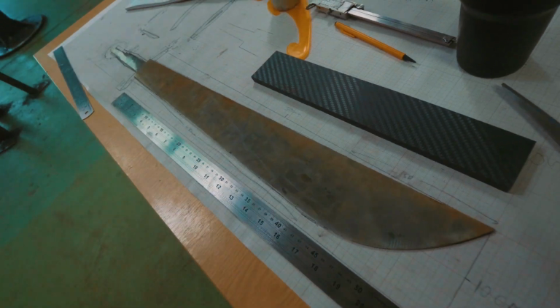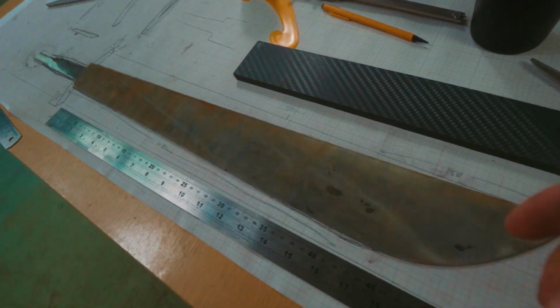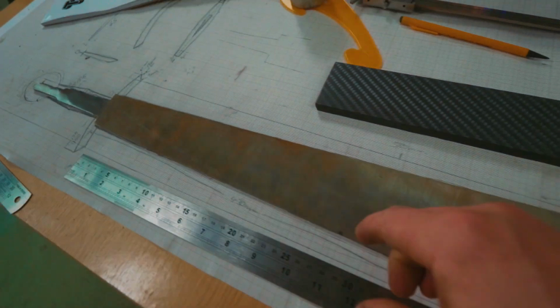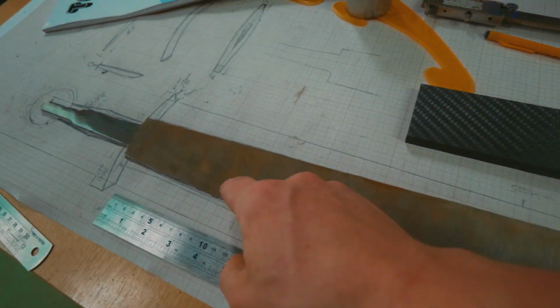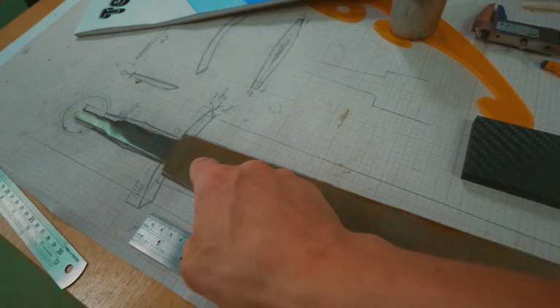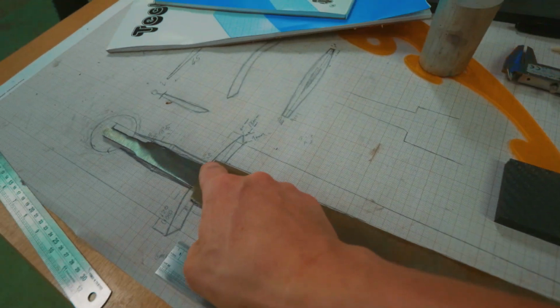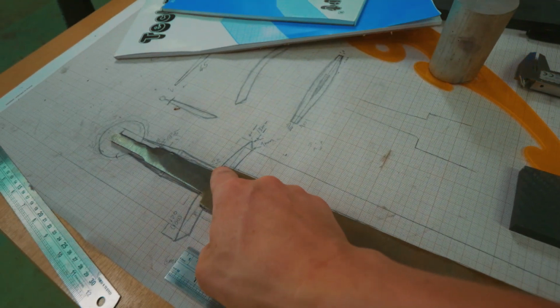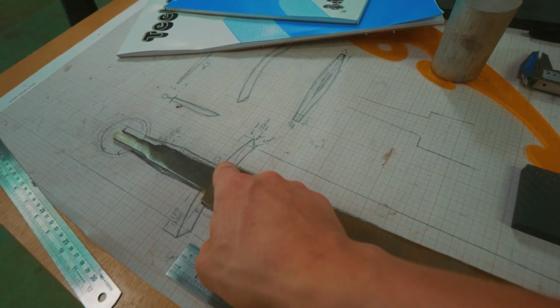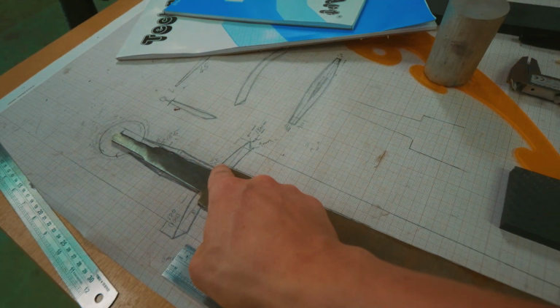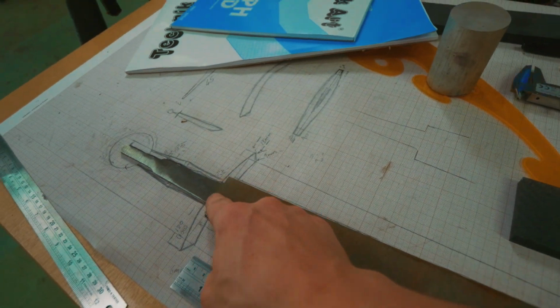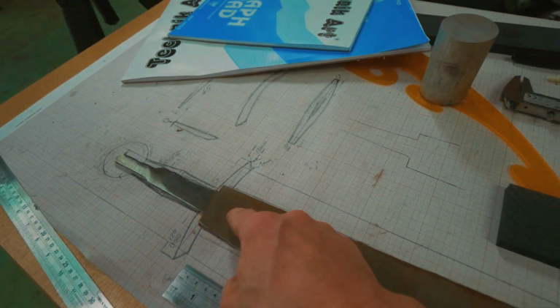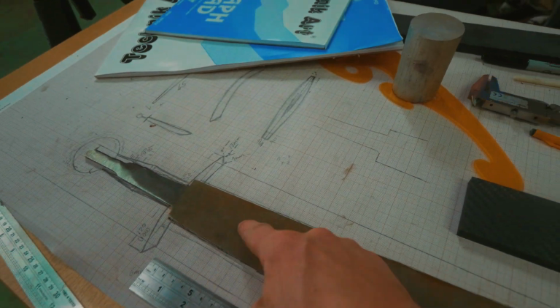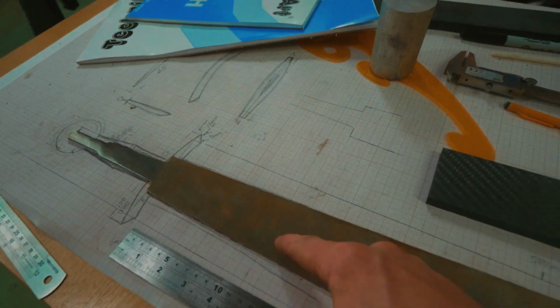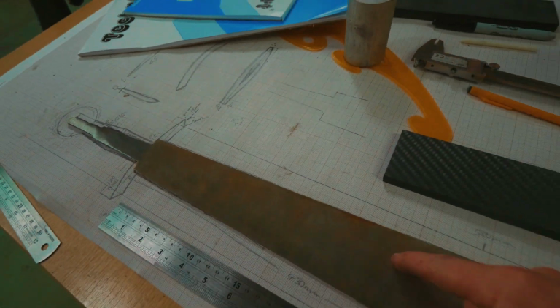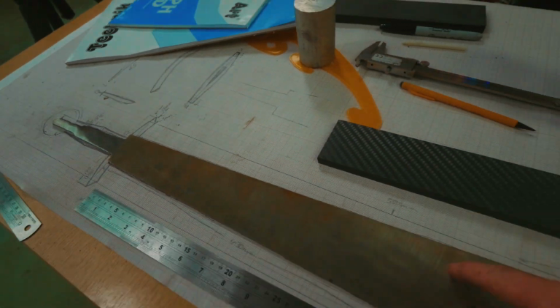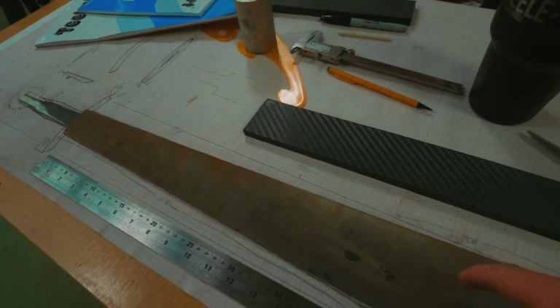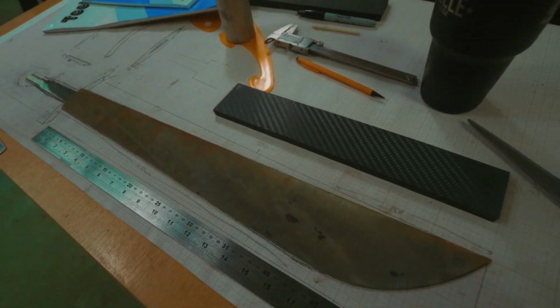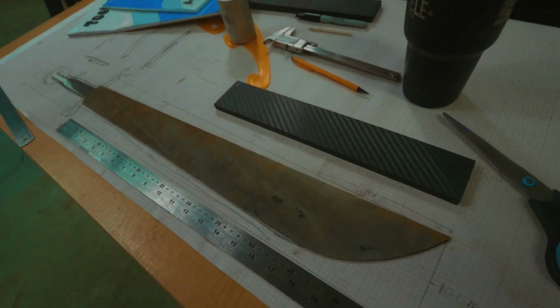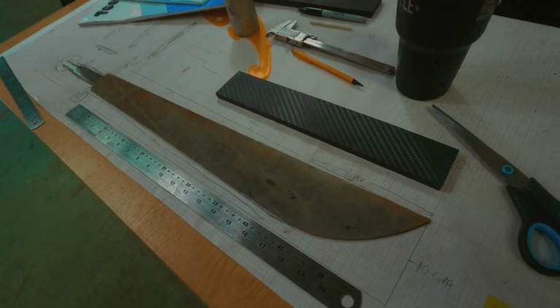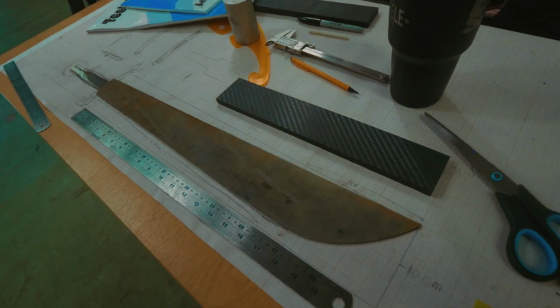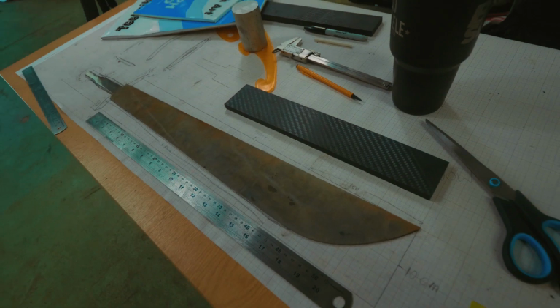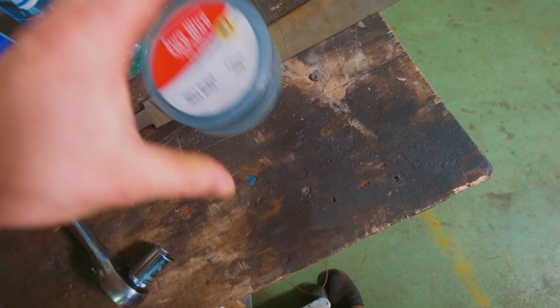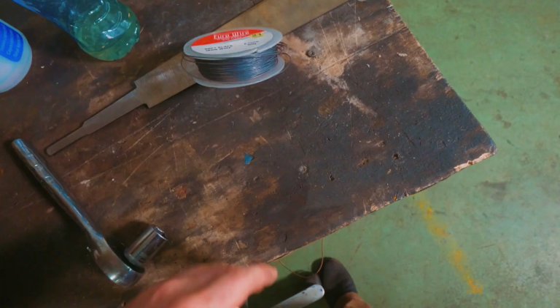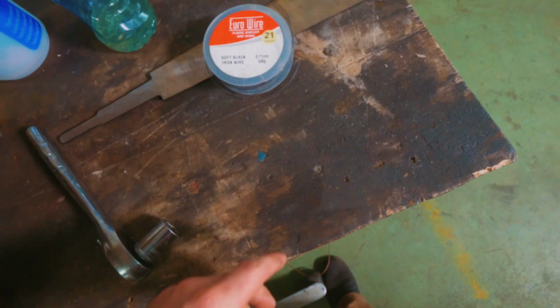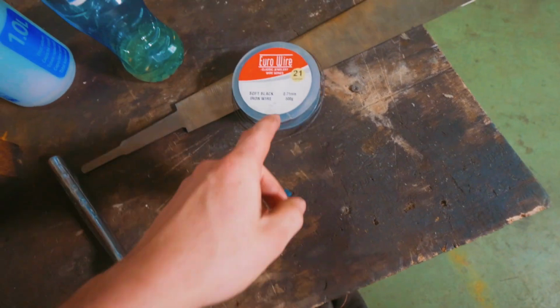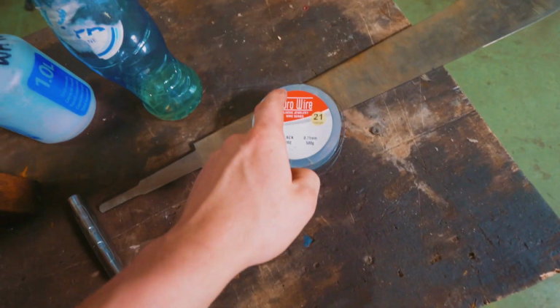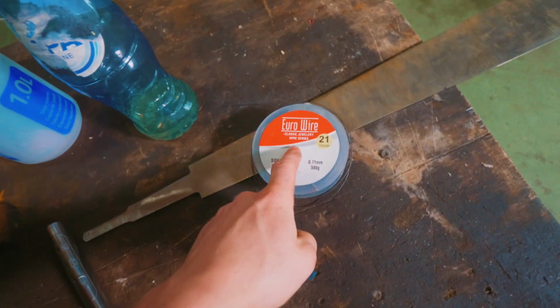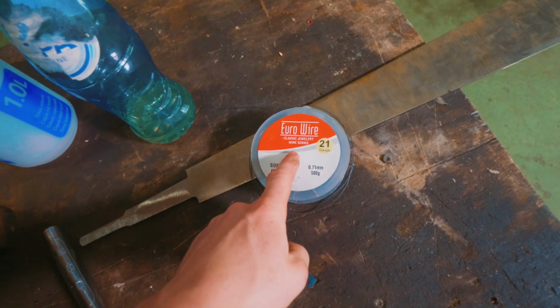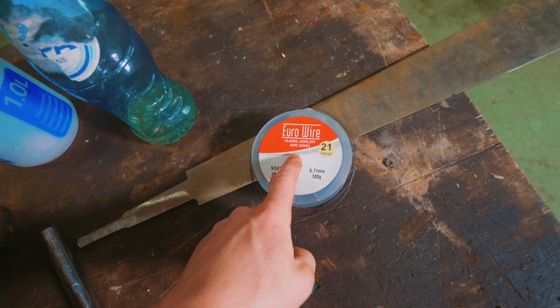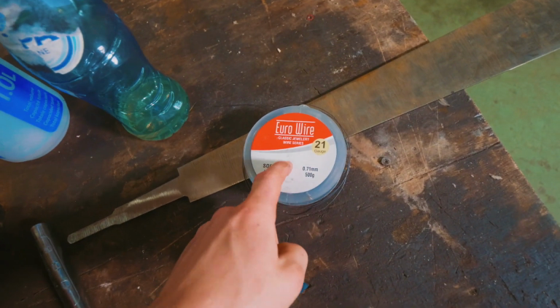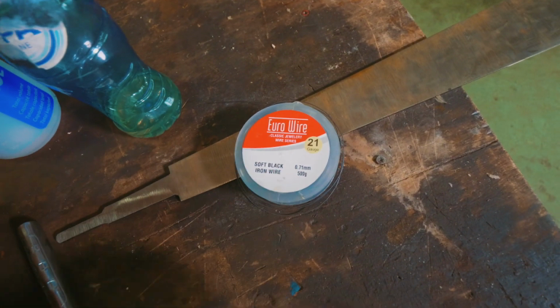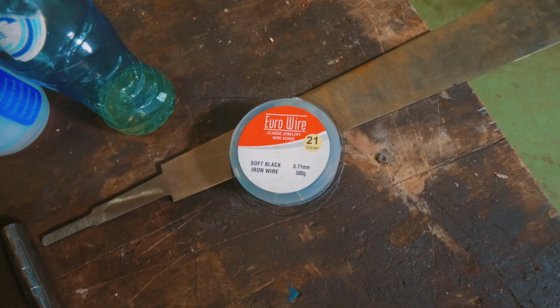So step one is going to be claying this blade up. We're going to start by wrapping it in wire.